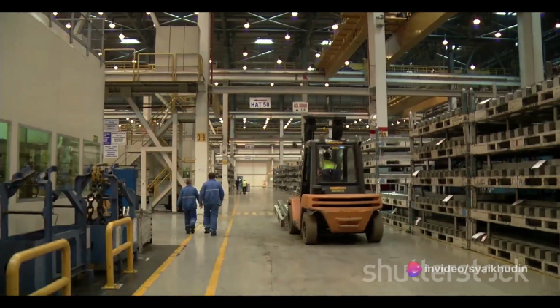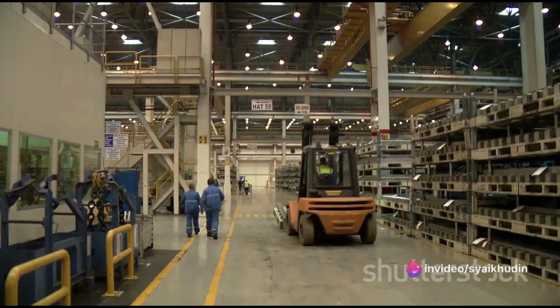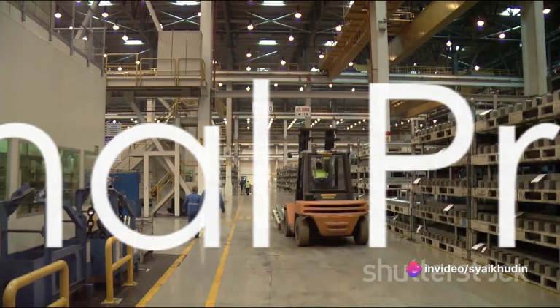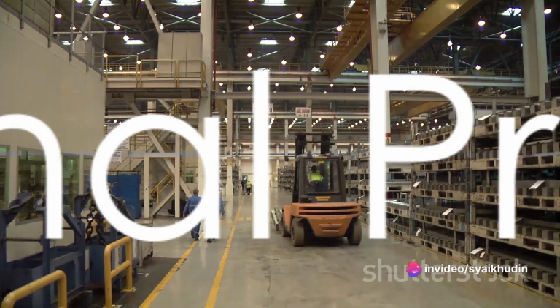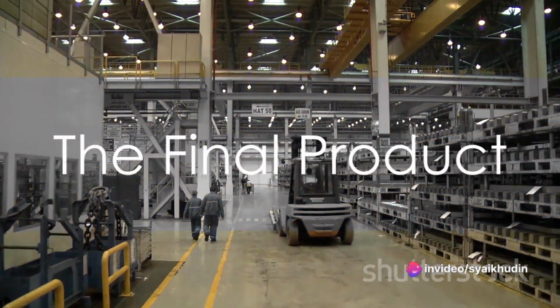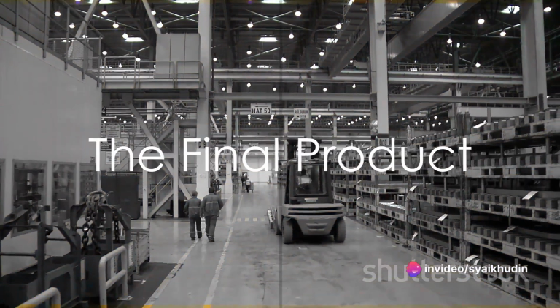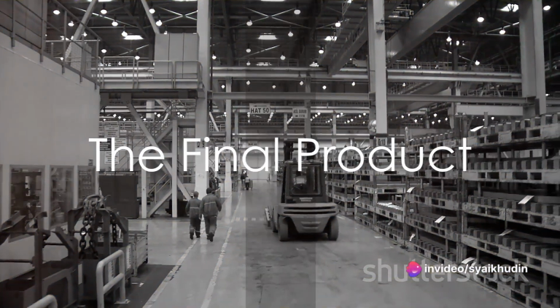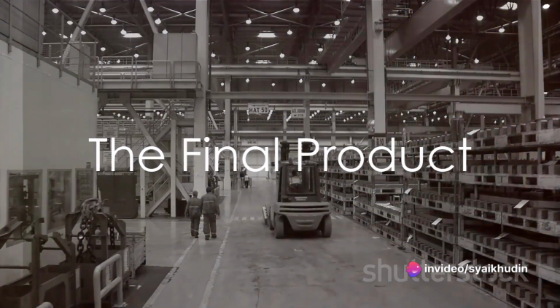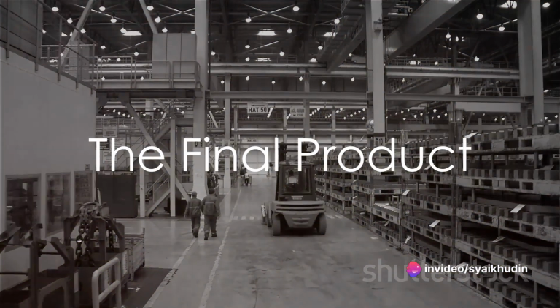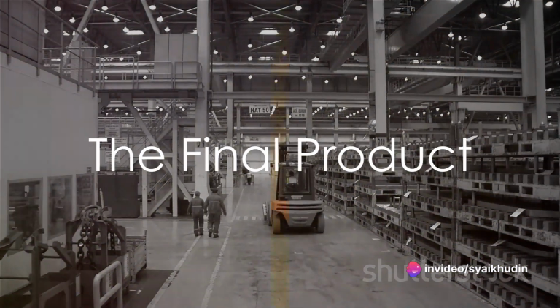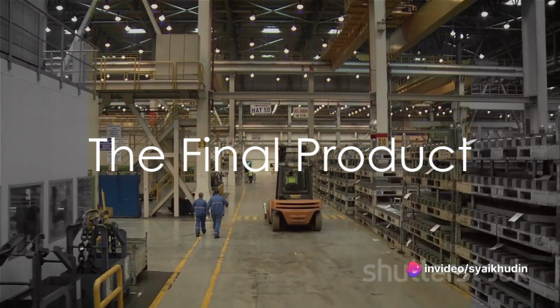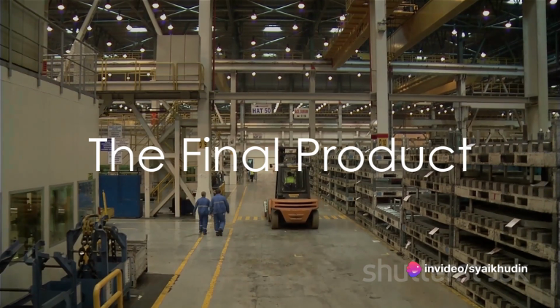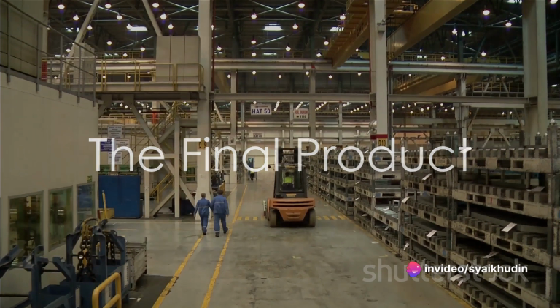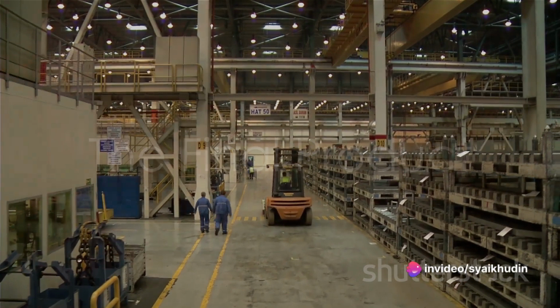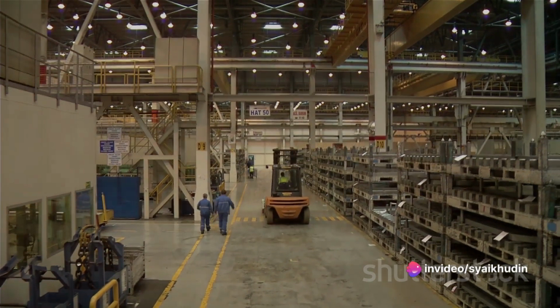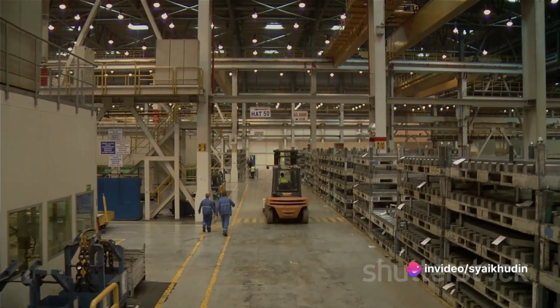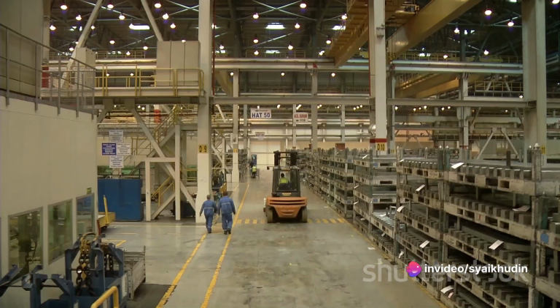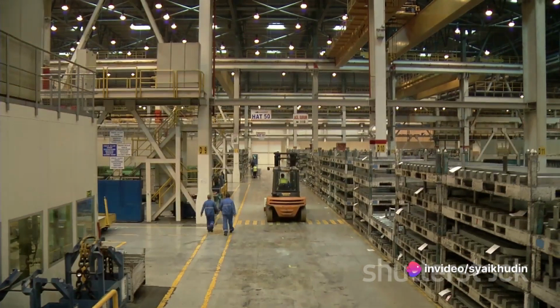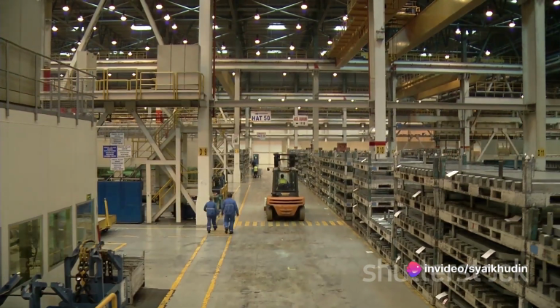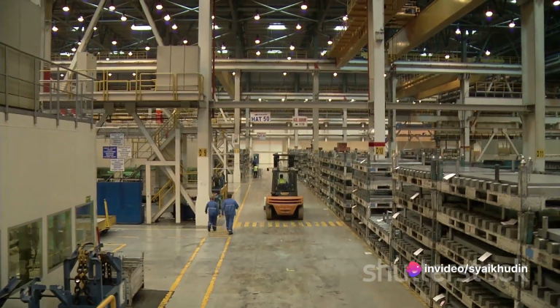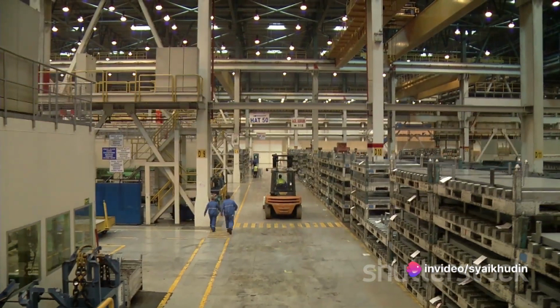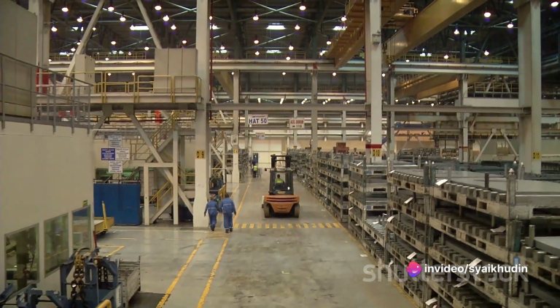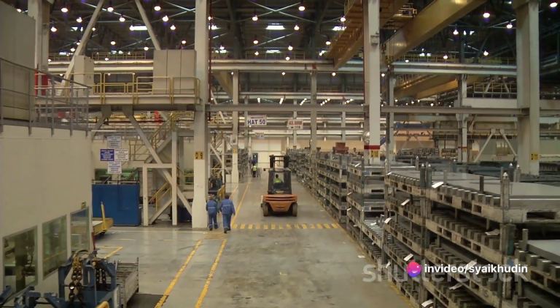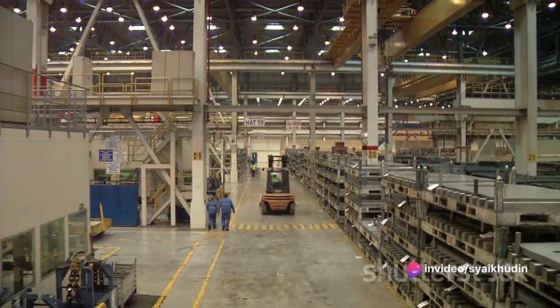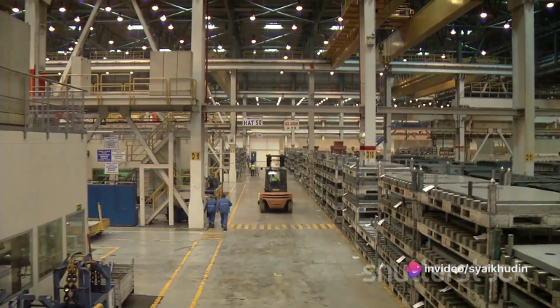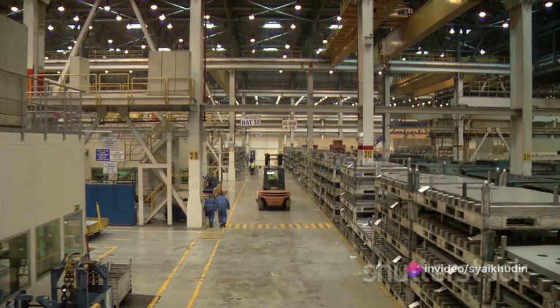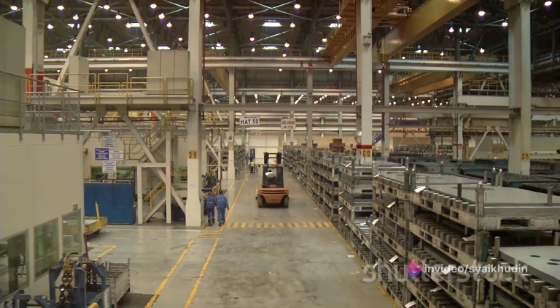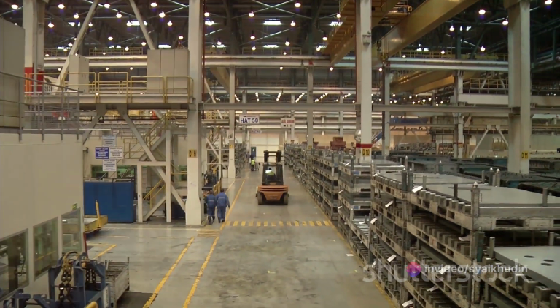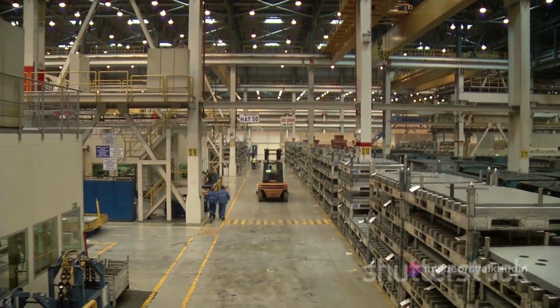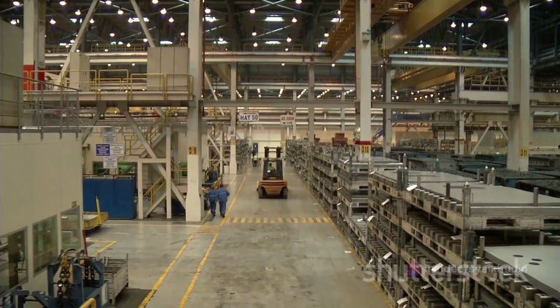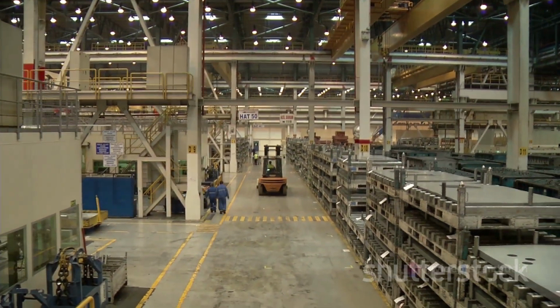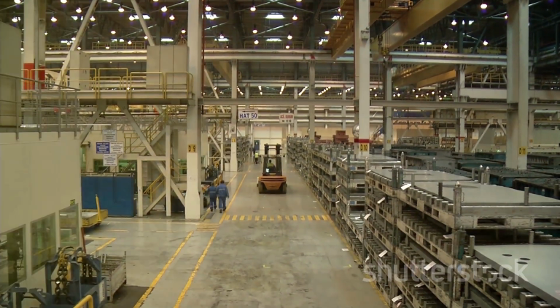Finally, the truck is shipped to dealerships around the world, ready and waiting for its new owner to take it on its first of many journeys.